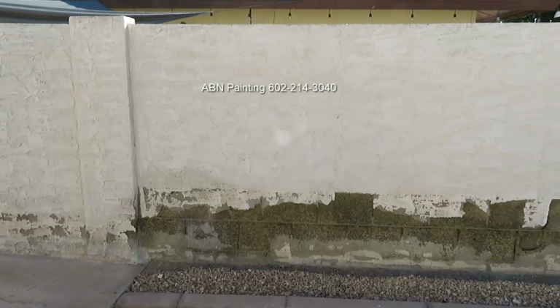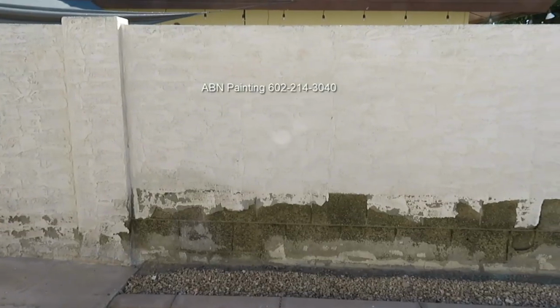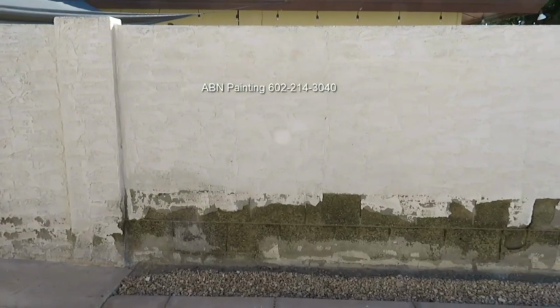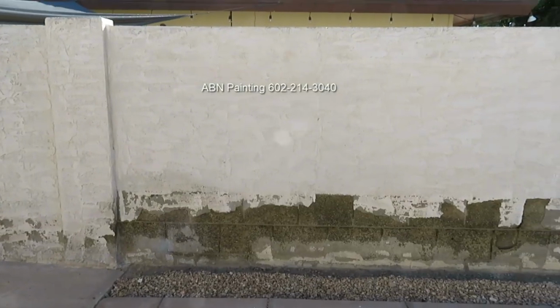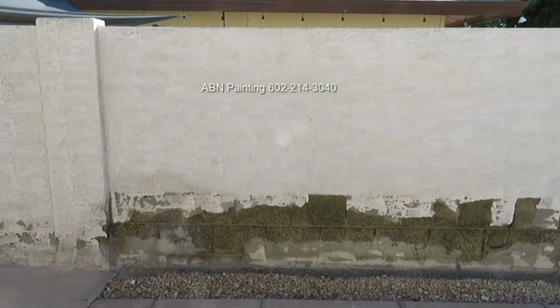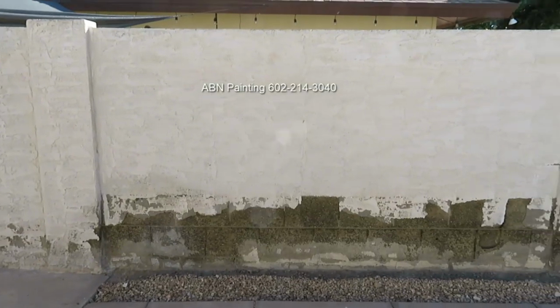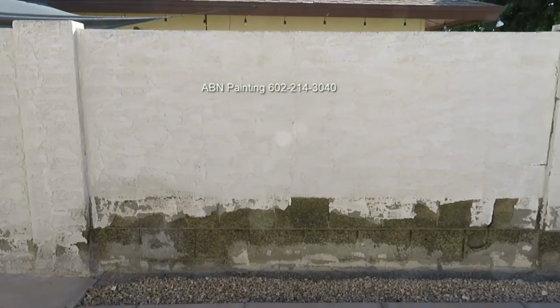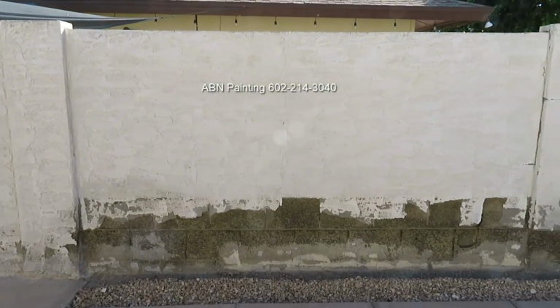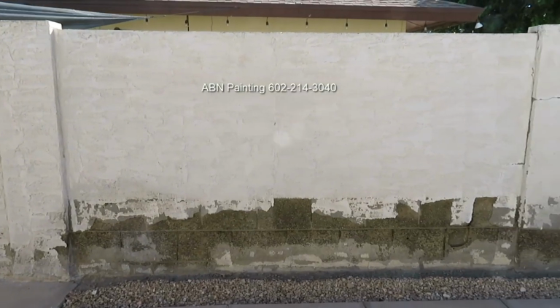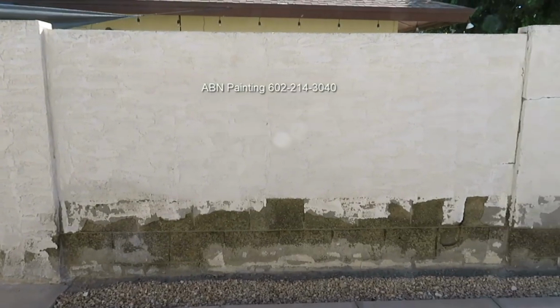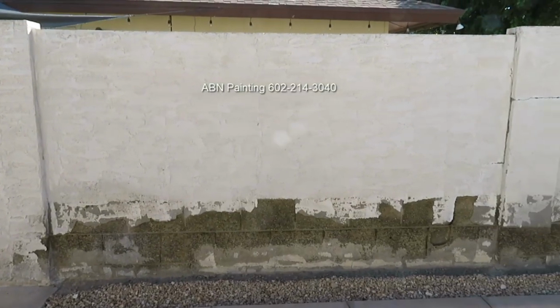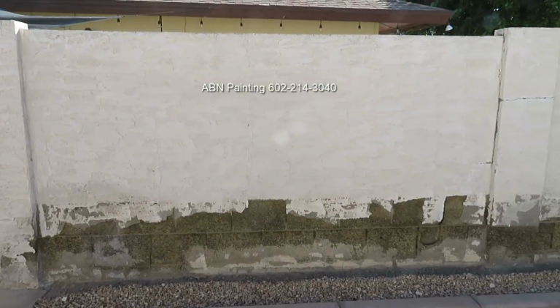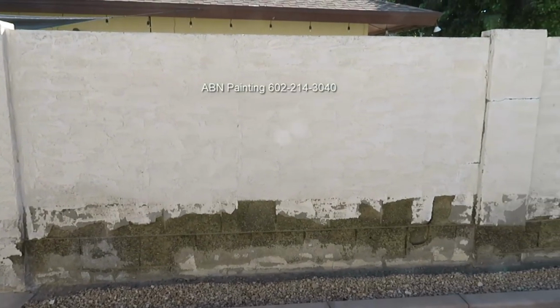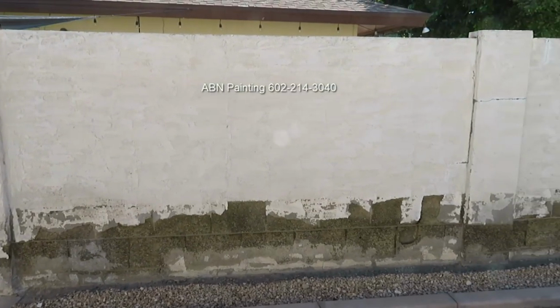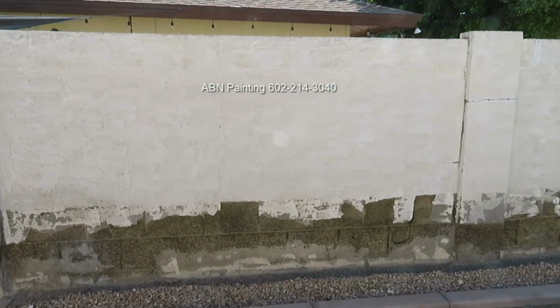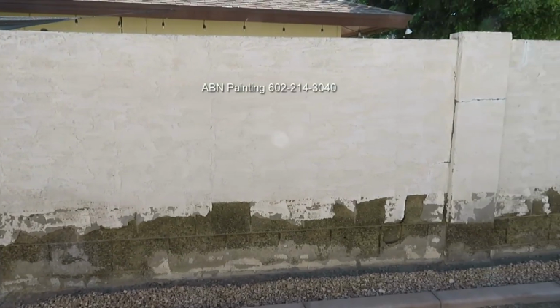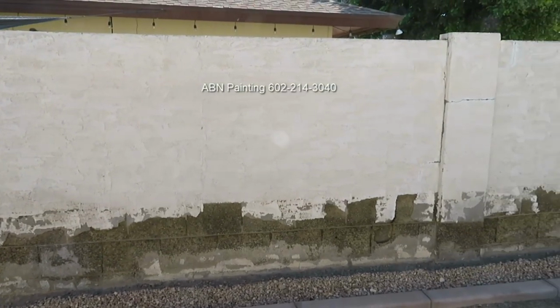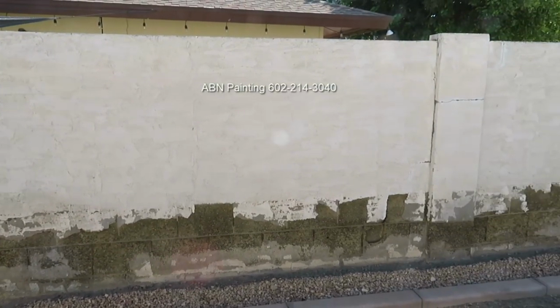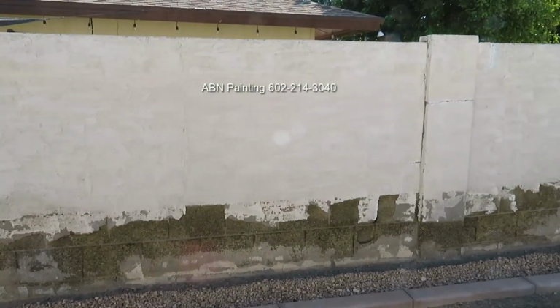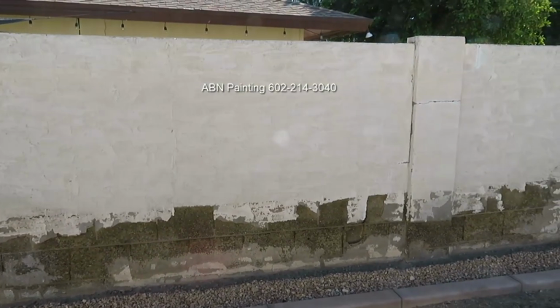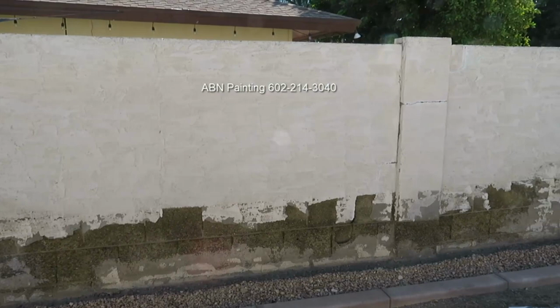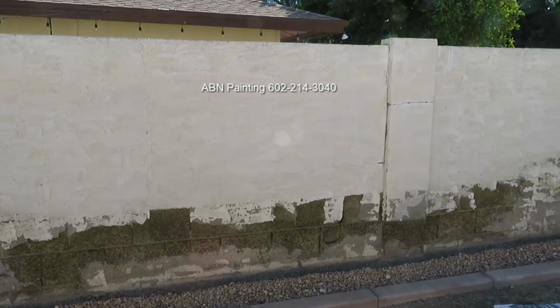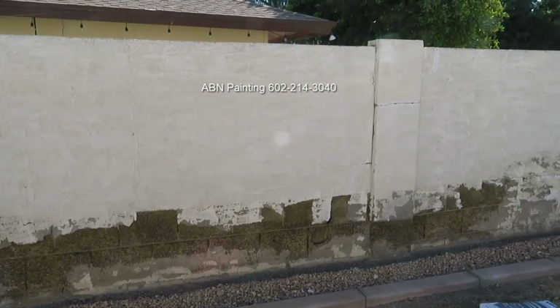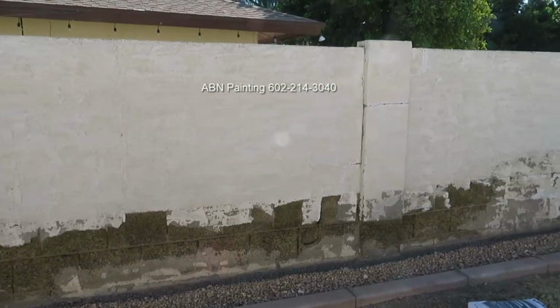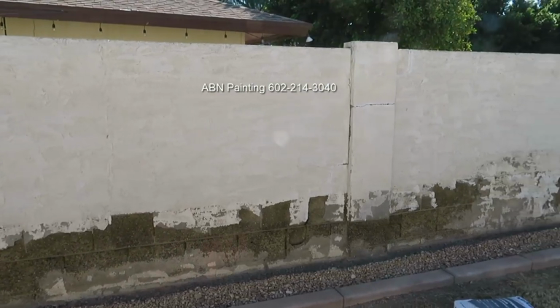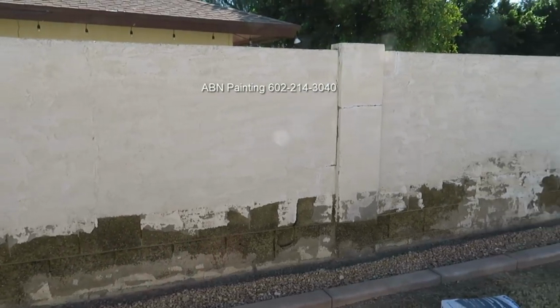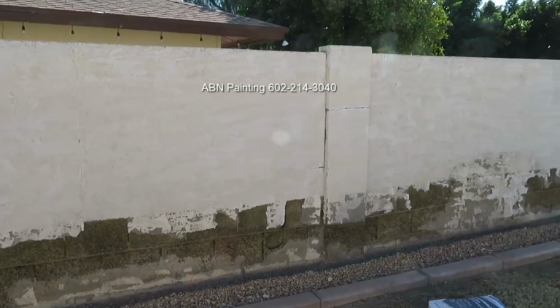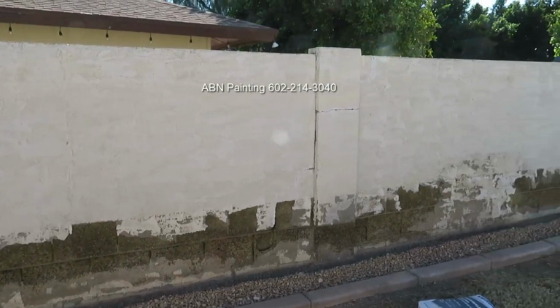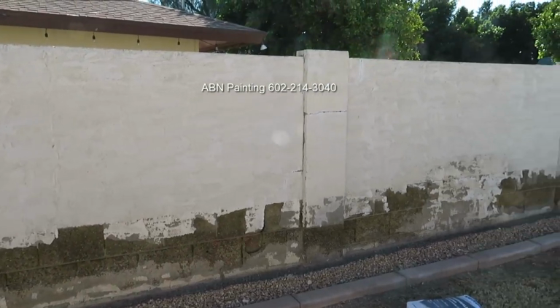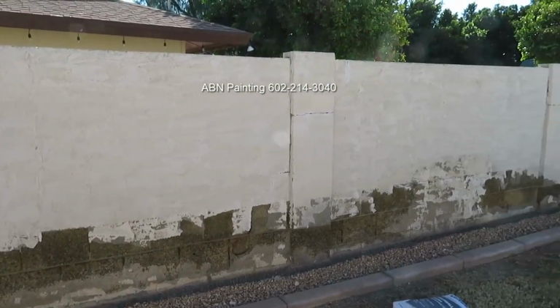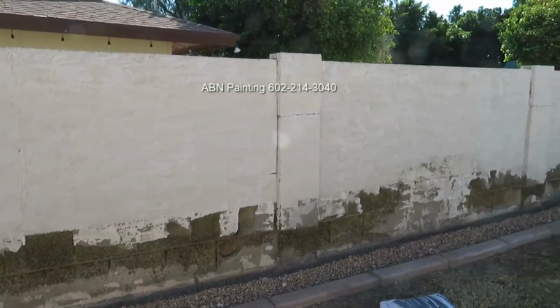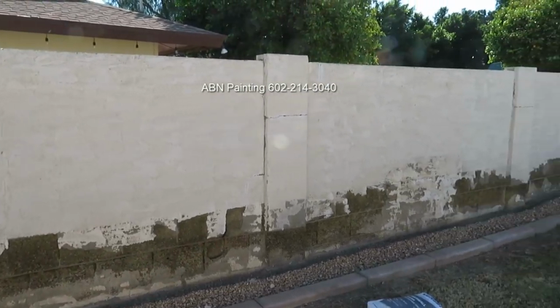And this is how the wall looked before we started and after we finished.